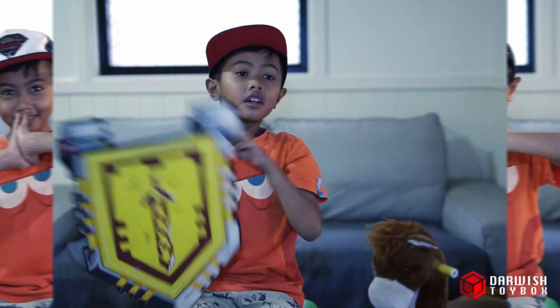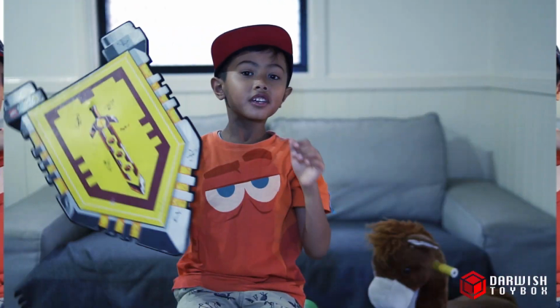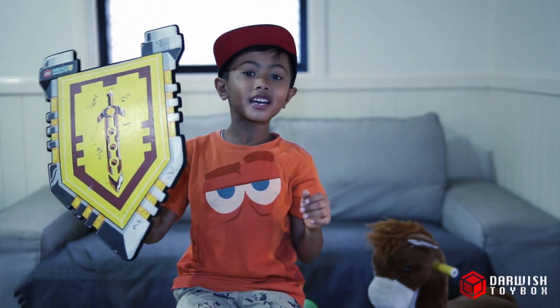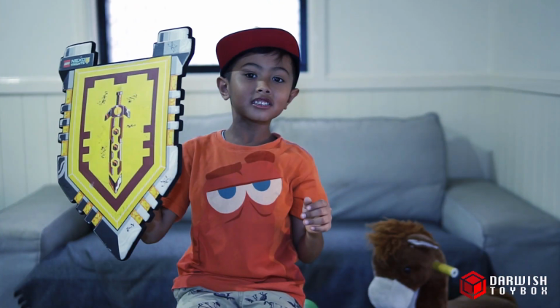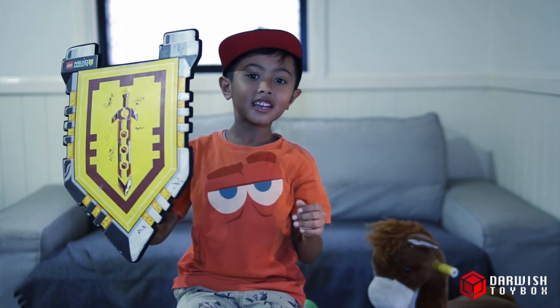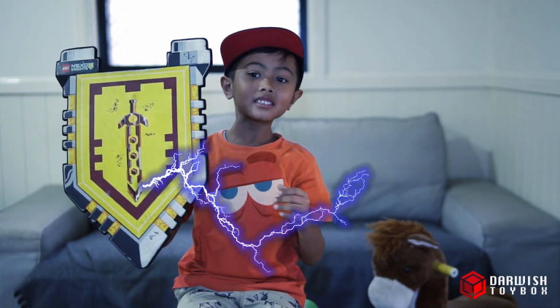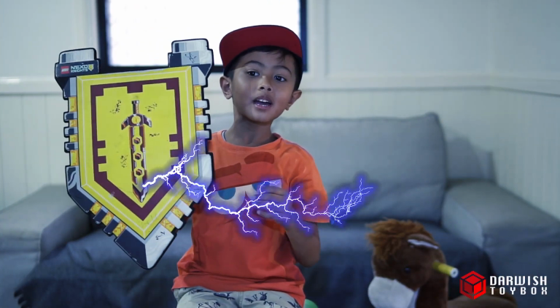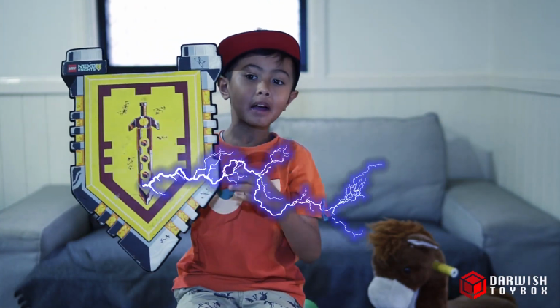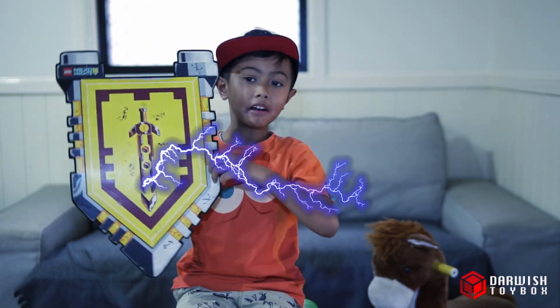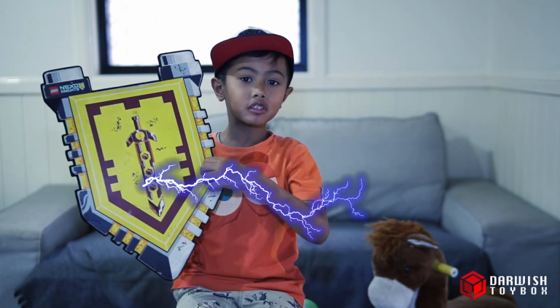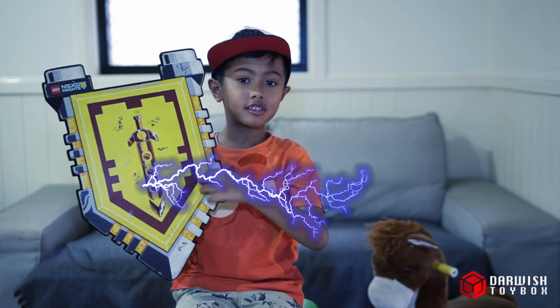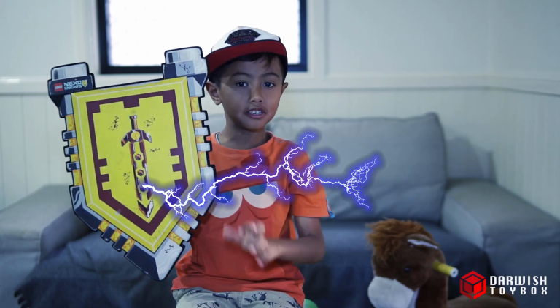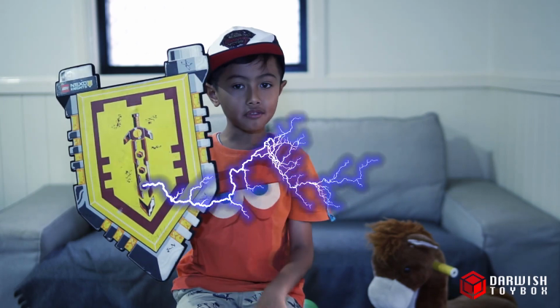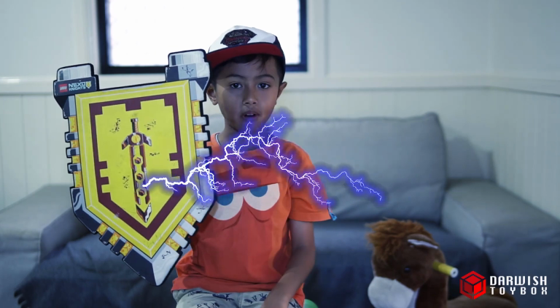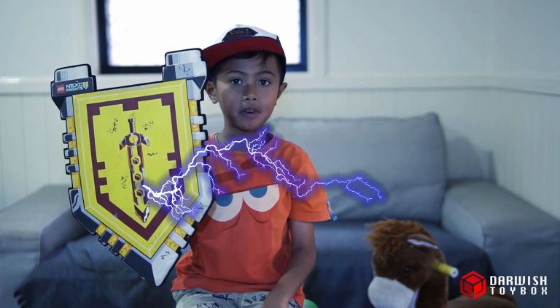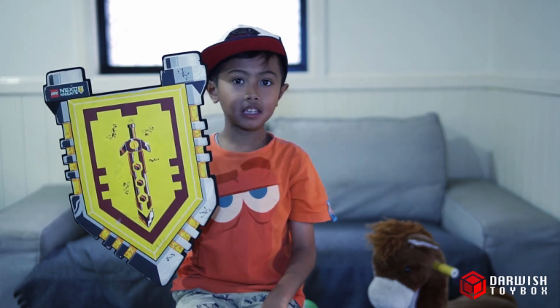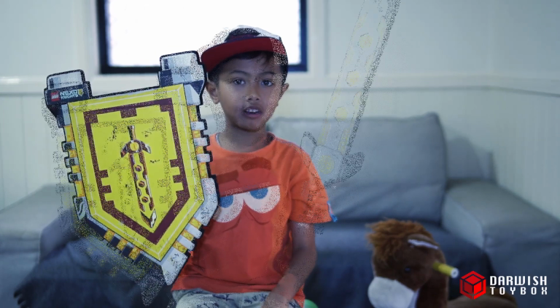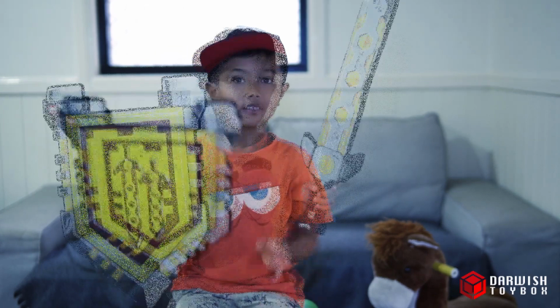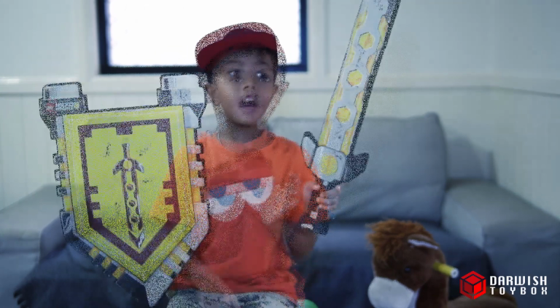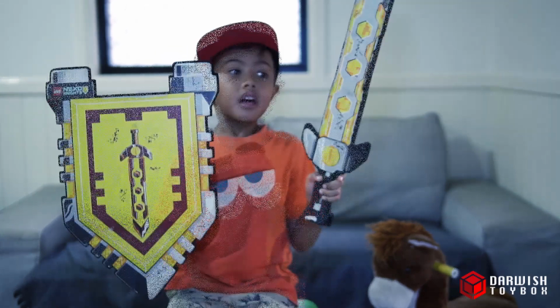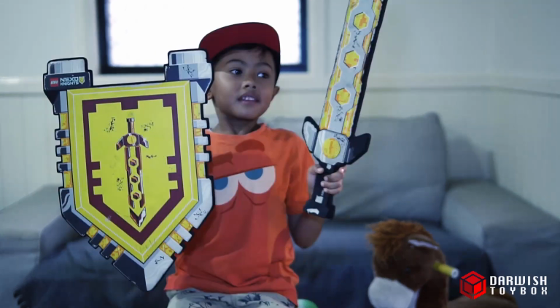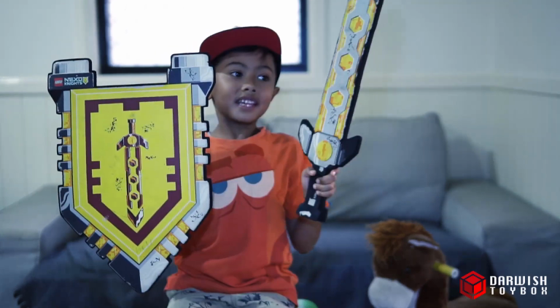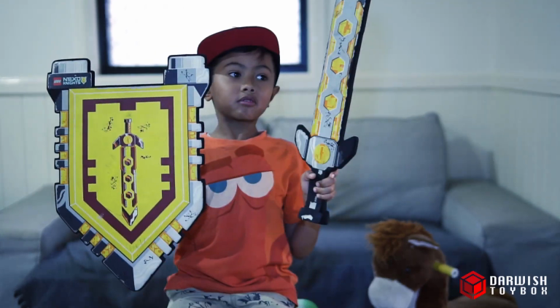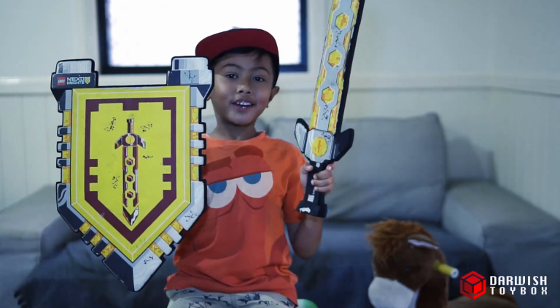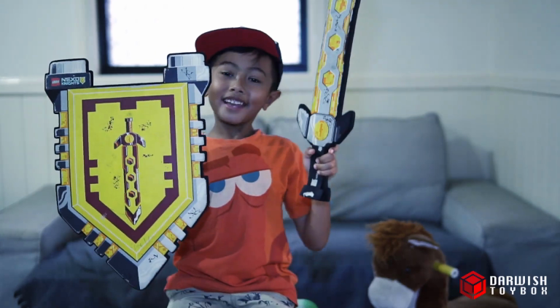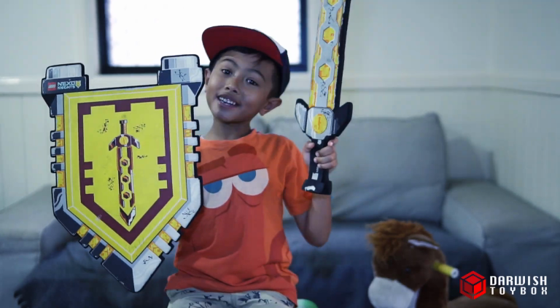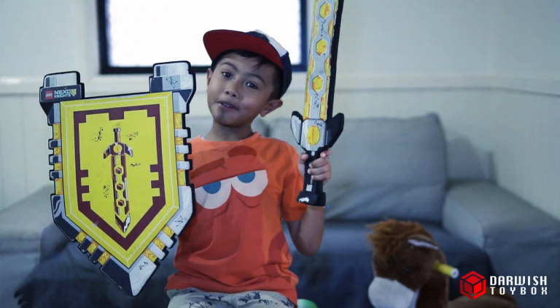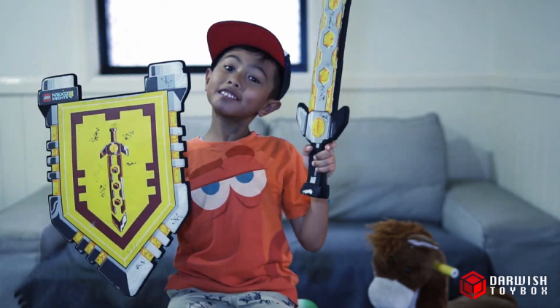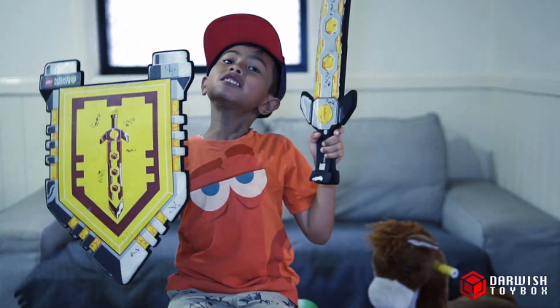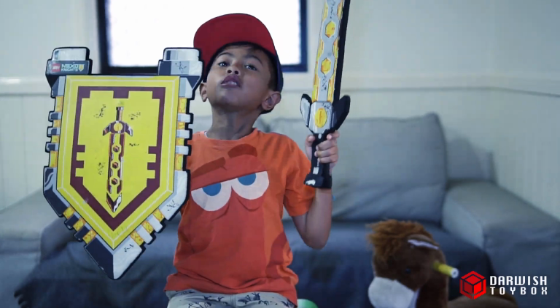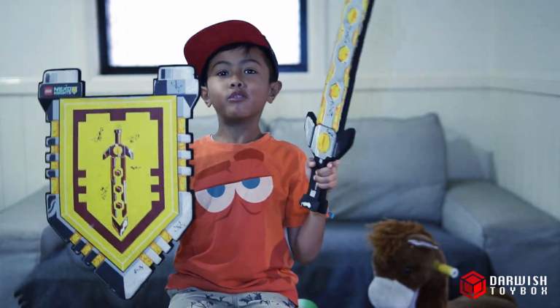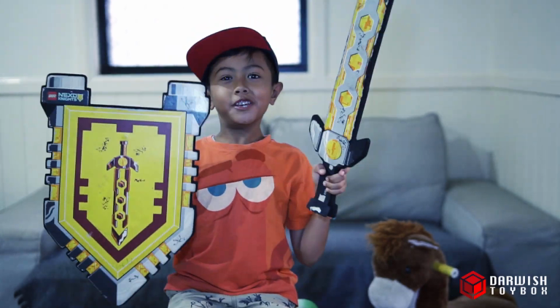The Nexonites get powers on the shield from my locker. That's what I like about these toys.